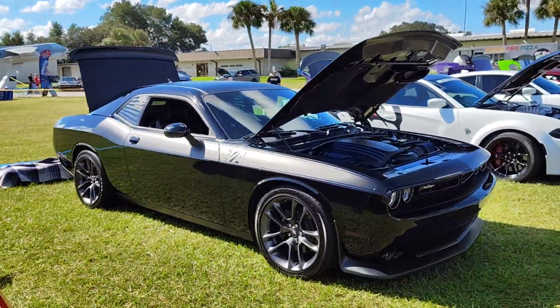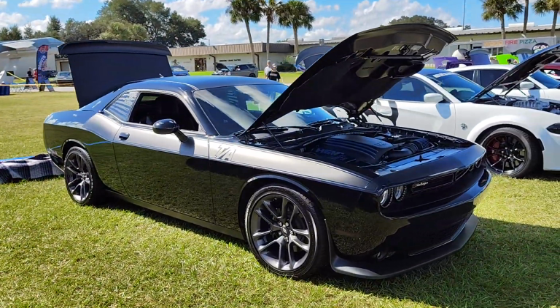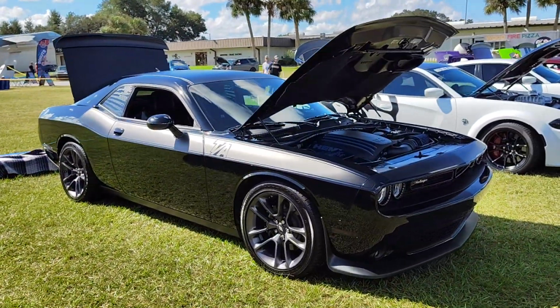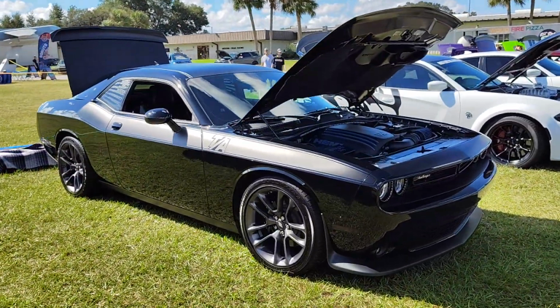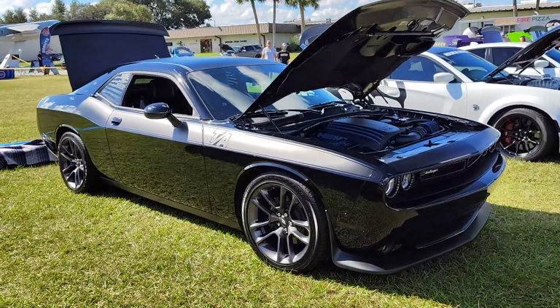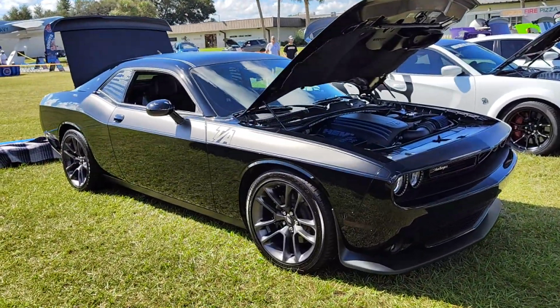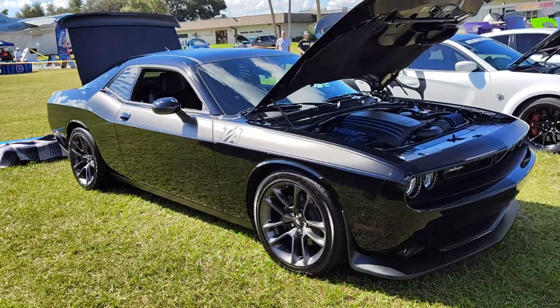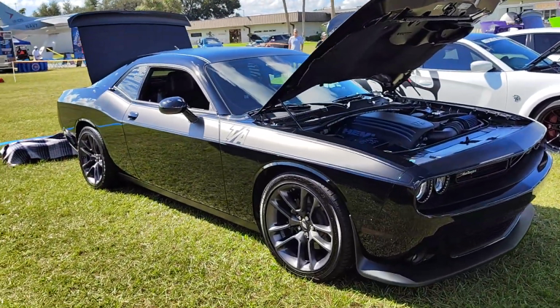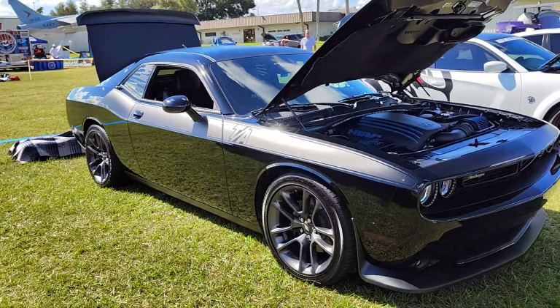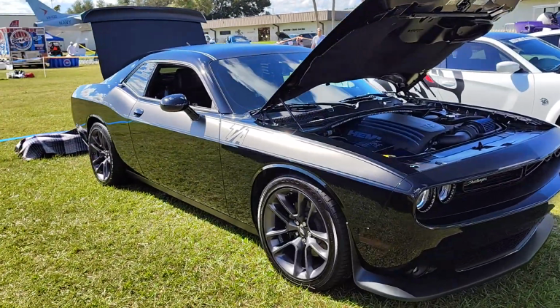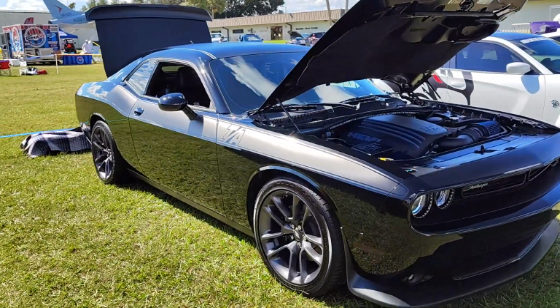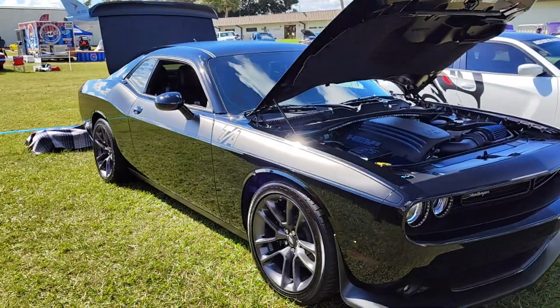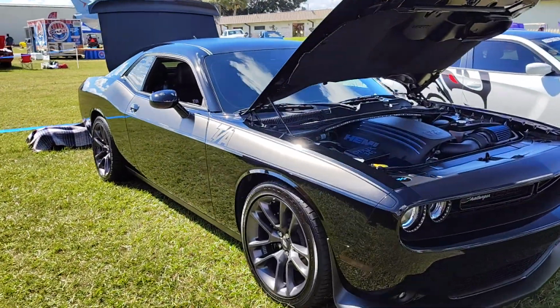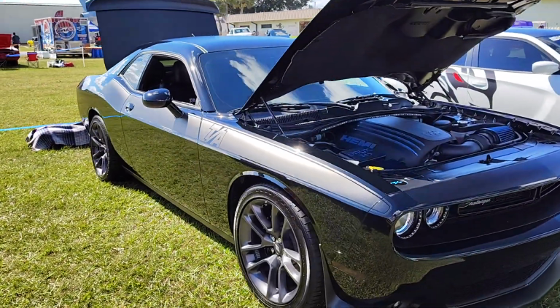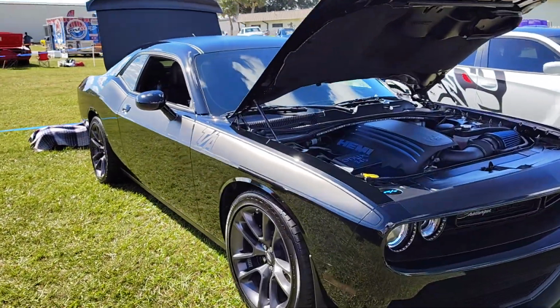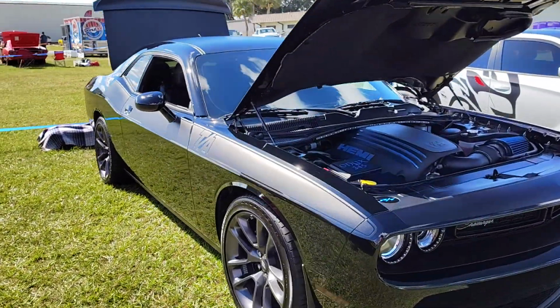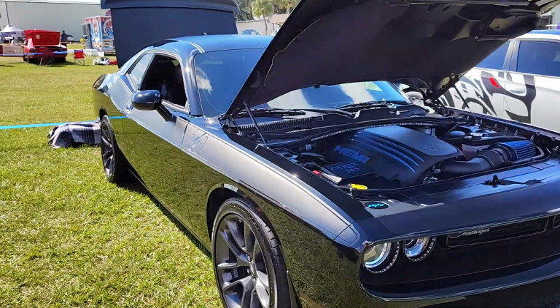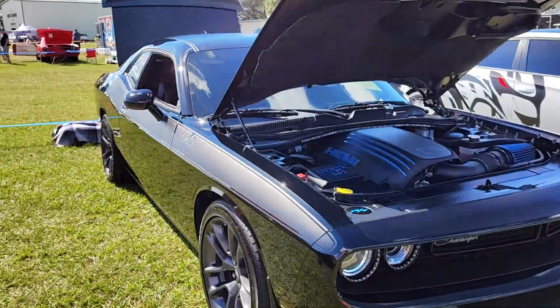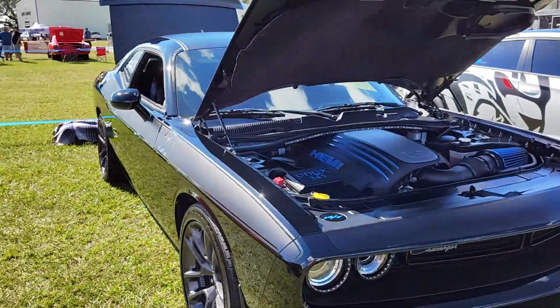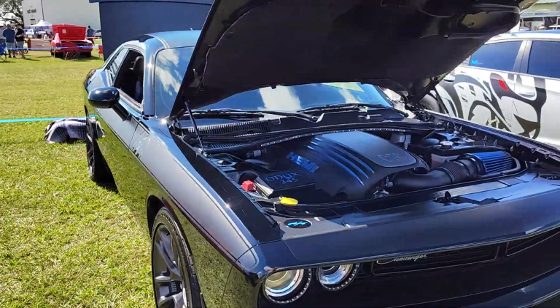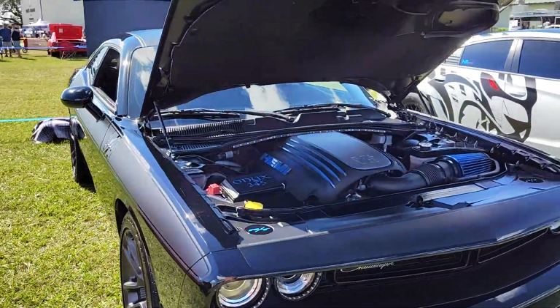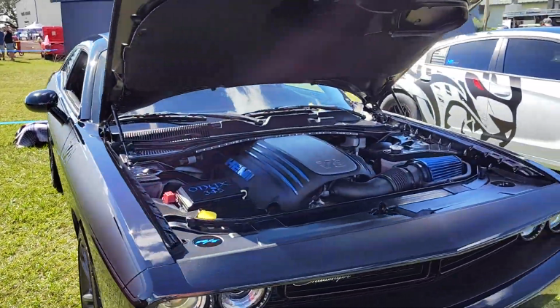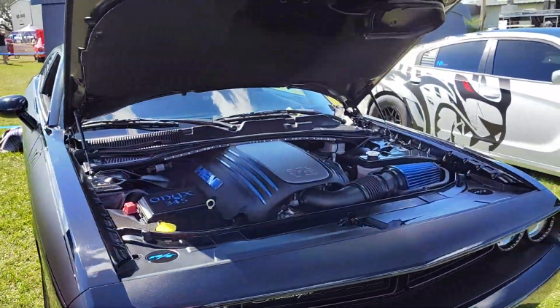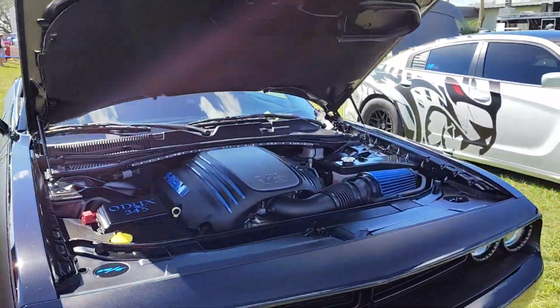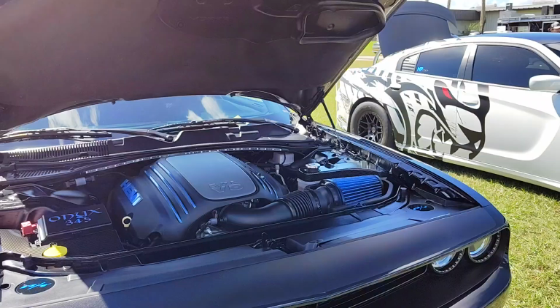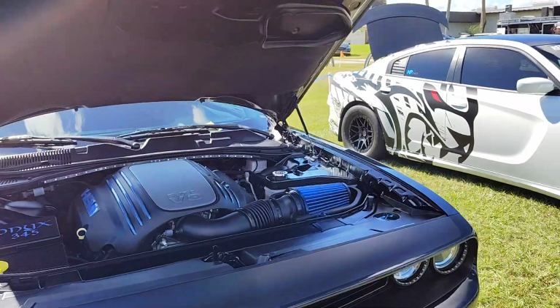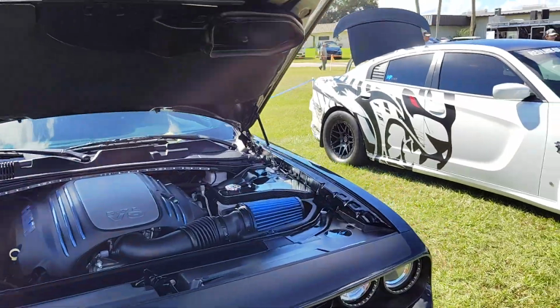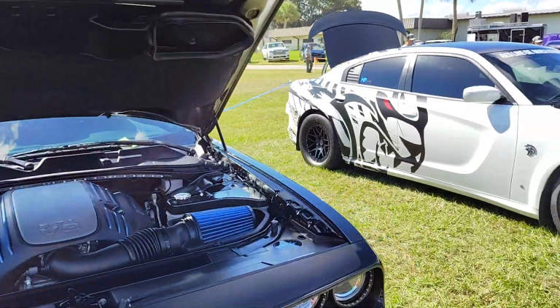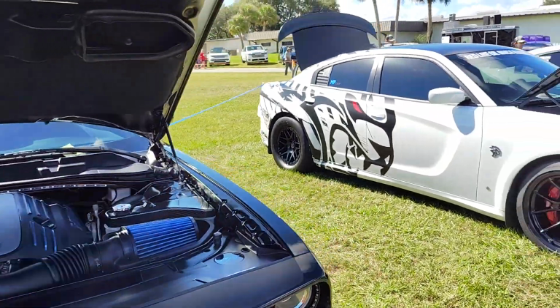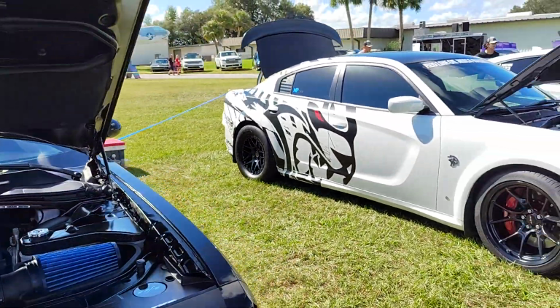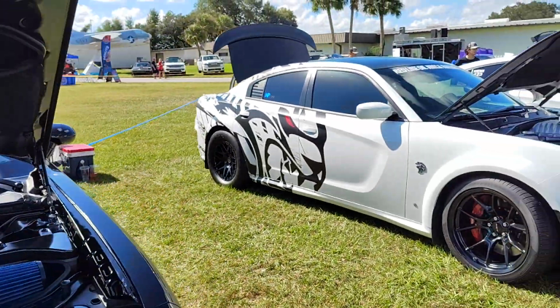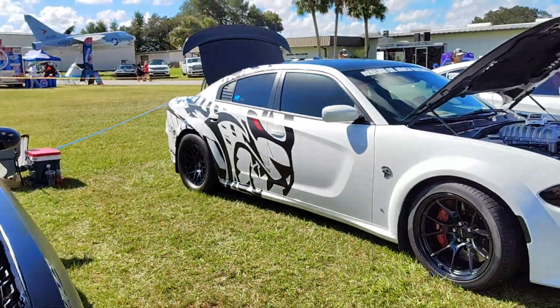Look at that. Probably one of the prettiest ones here, man. But I'm partial to Black TA cars.